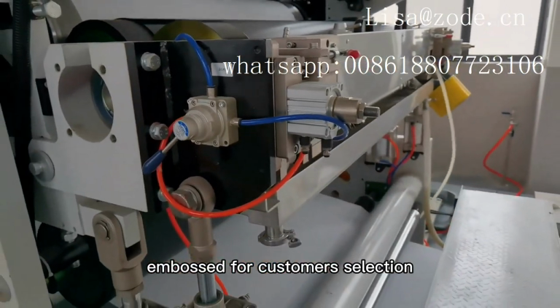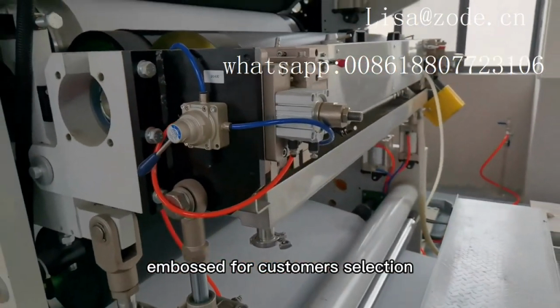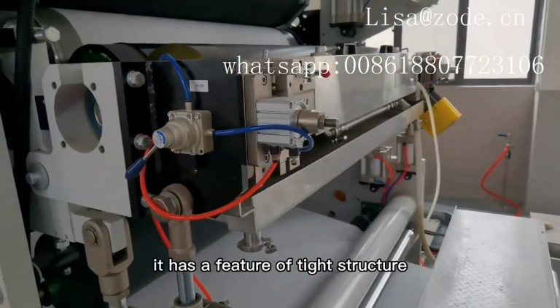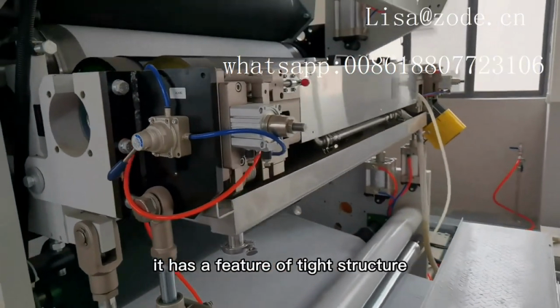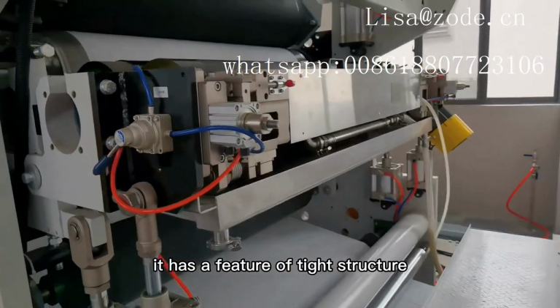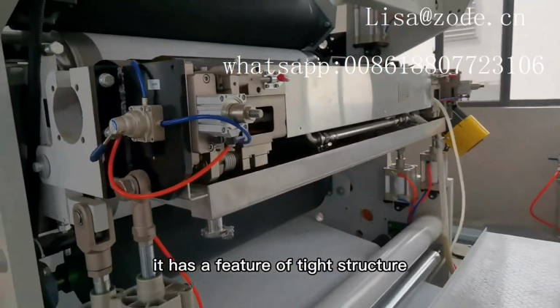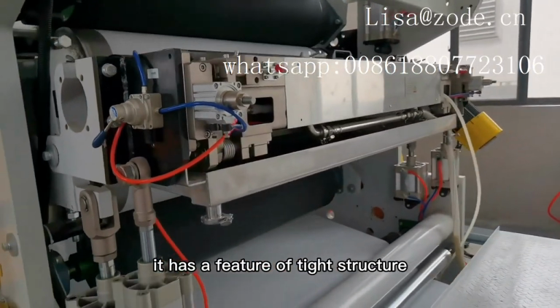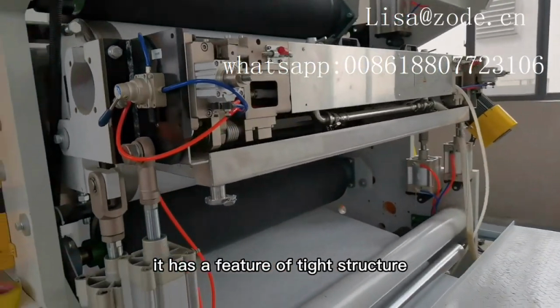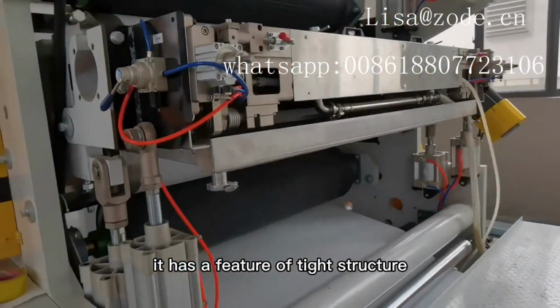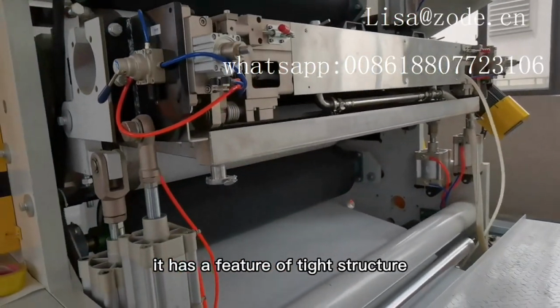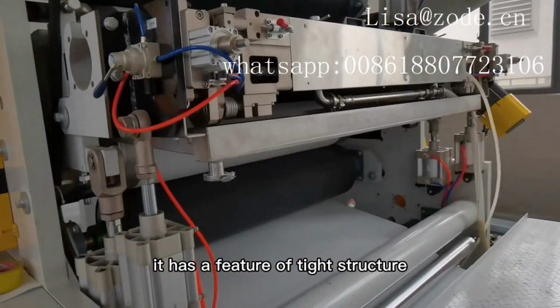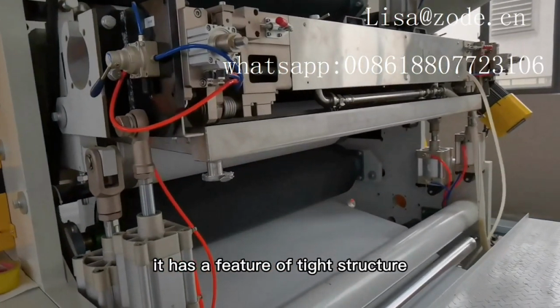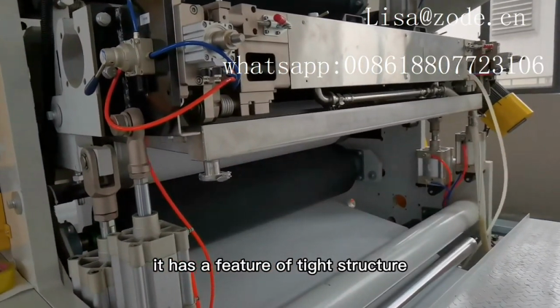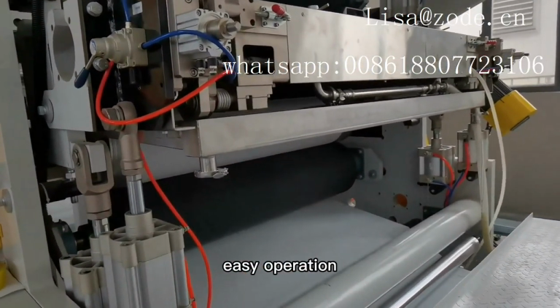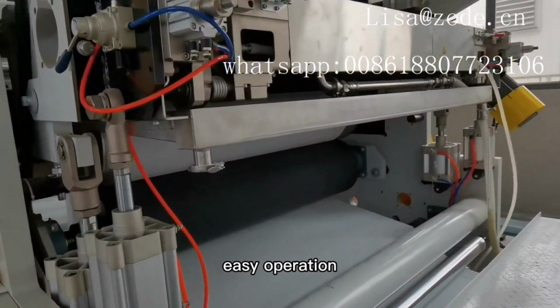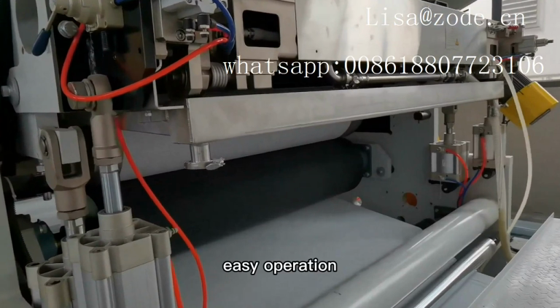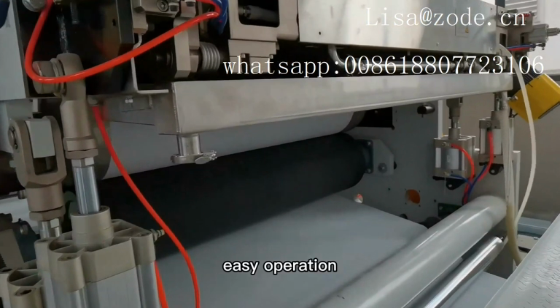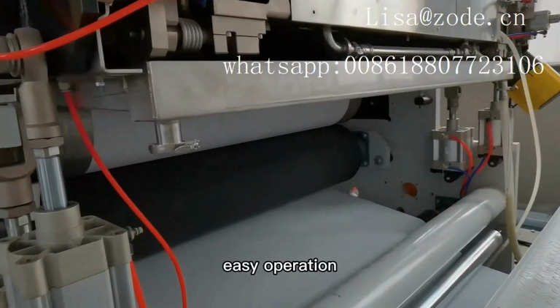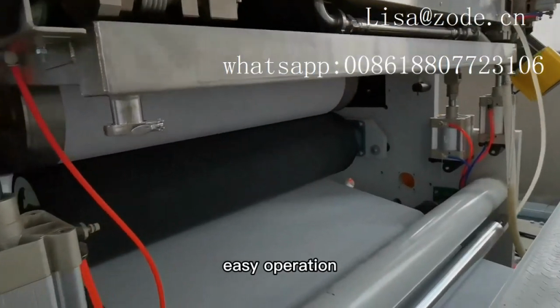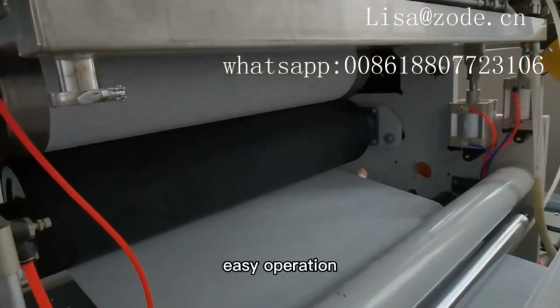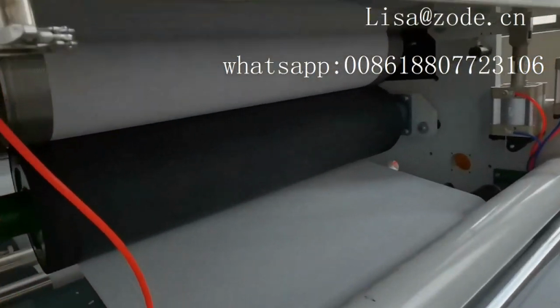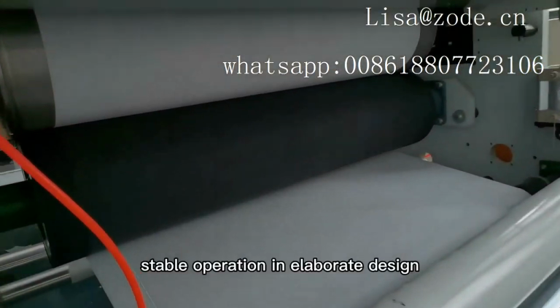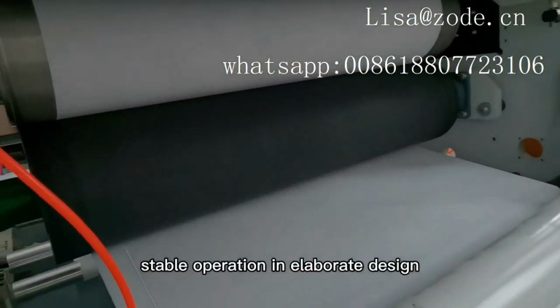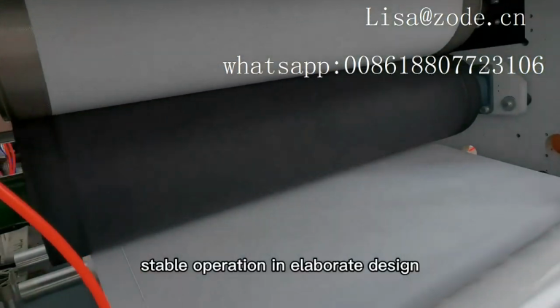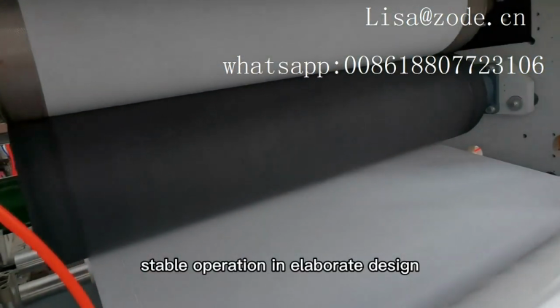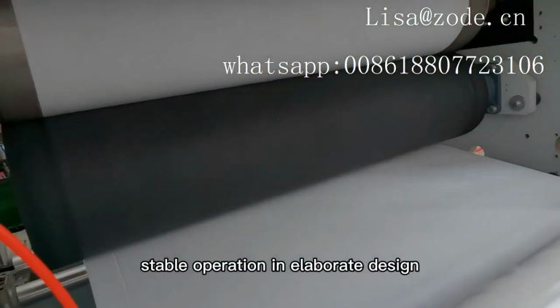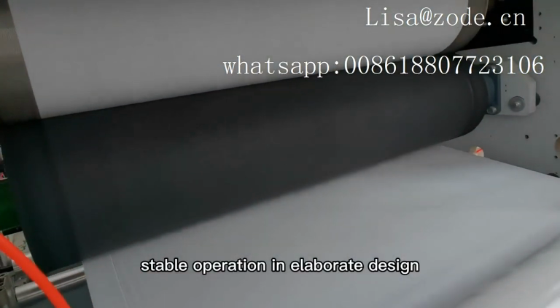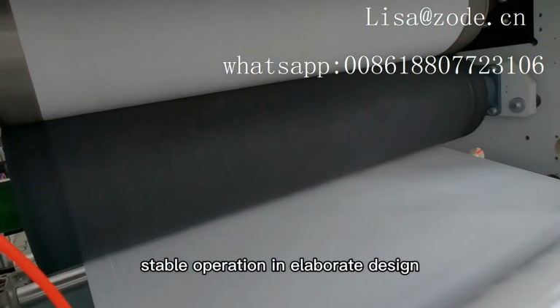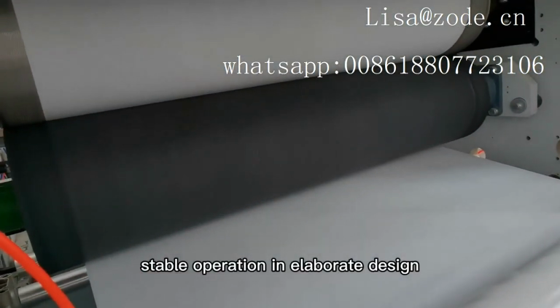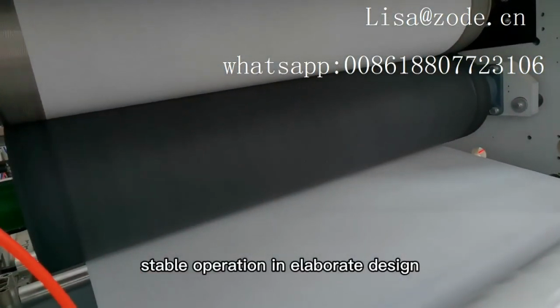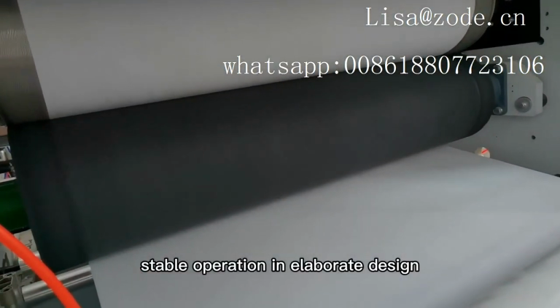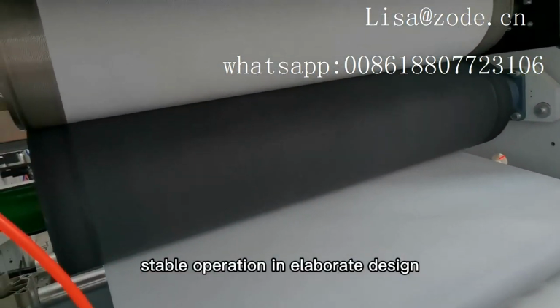It has a feature of tight structure, easy operation, stable operation and elaborate design.